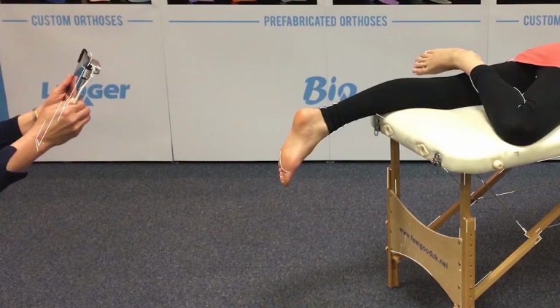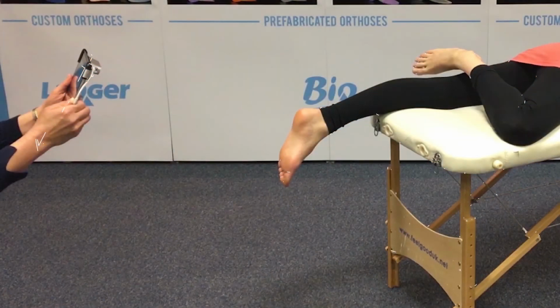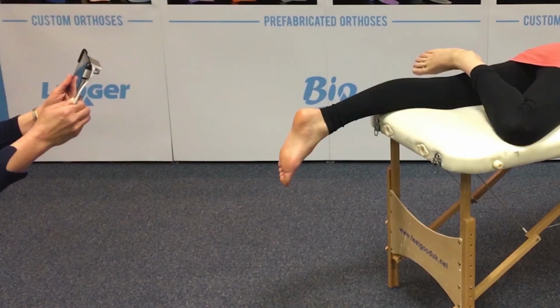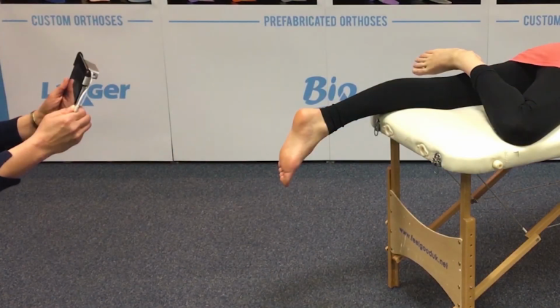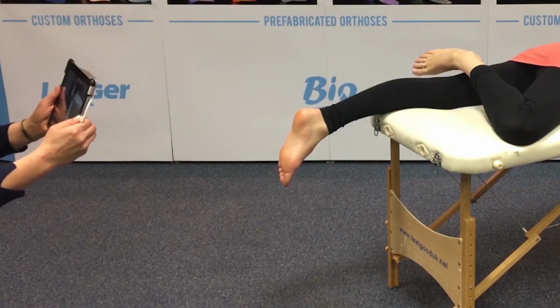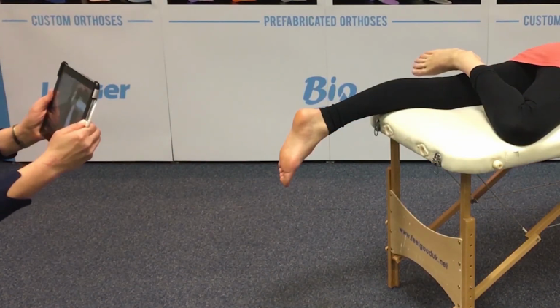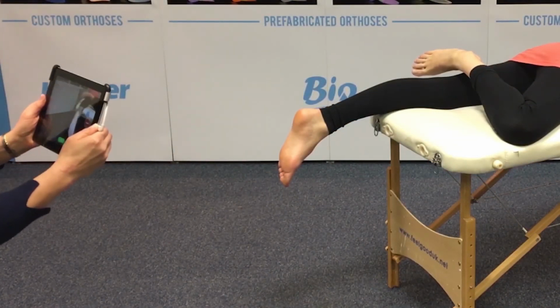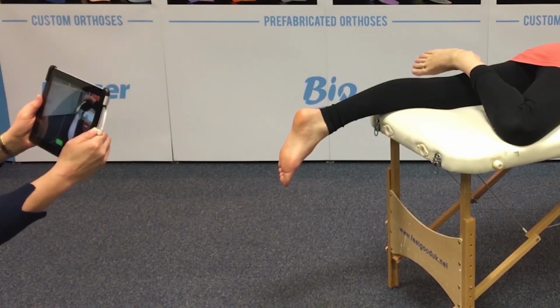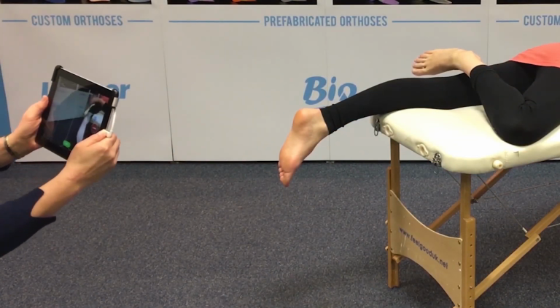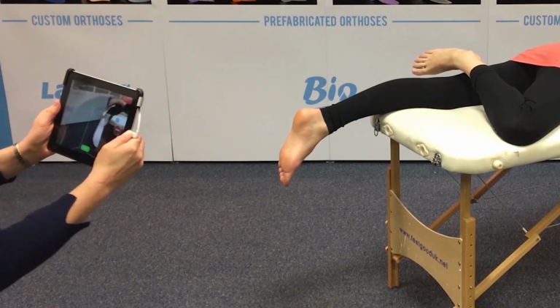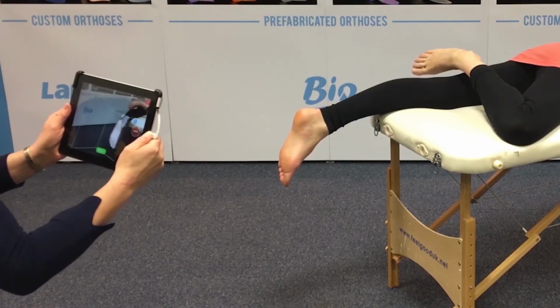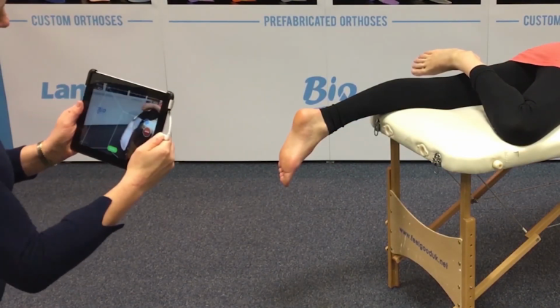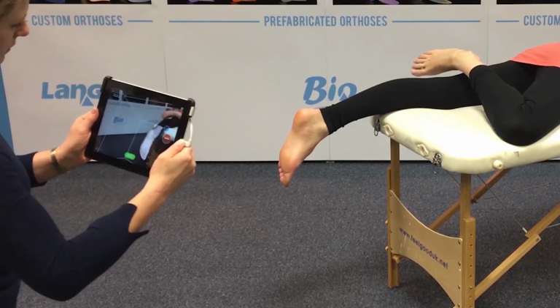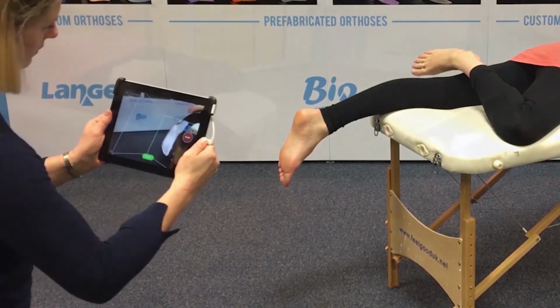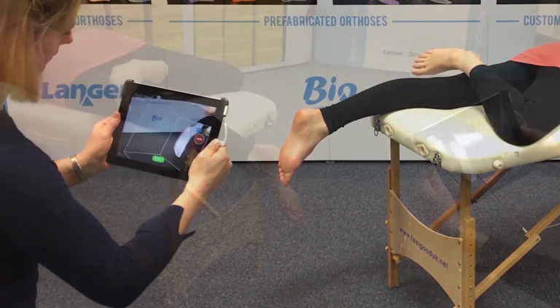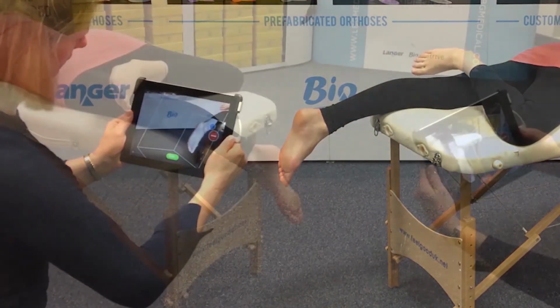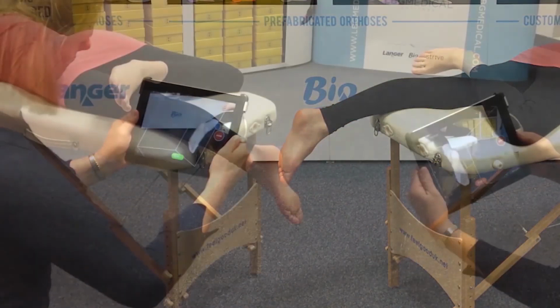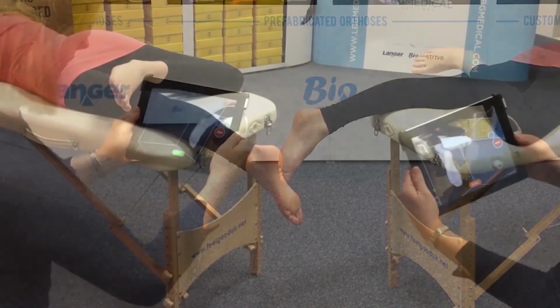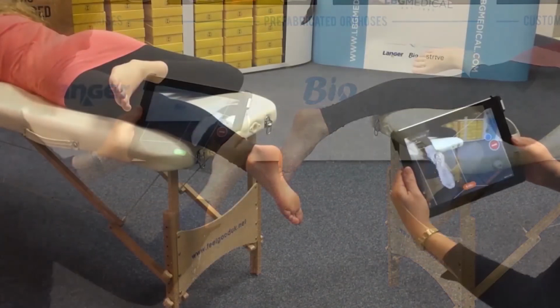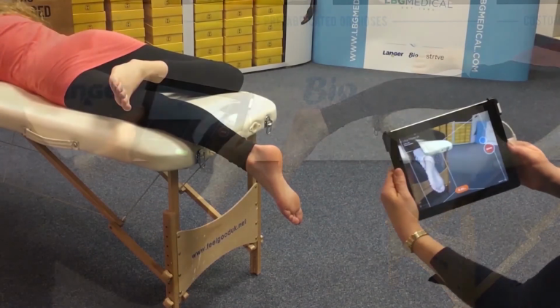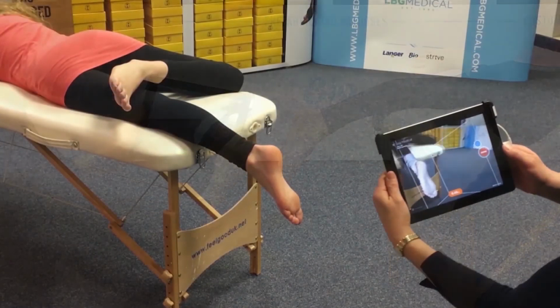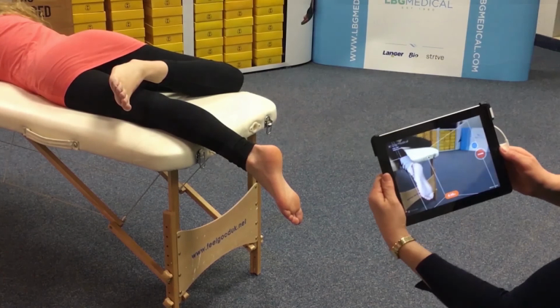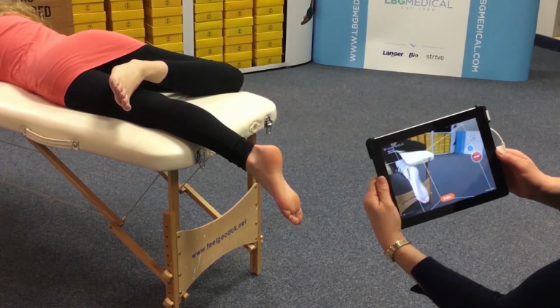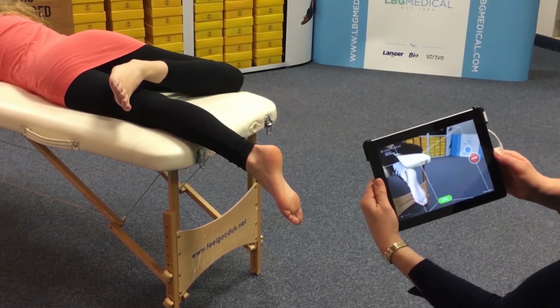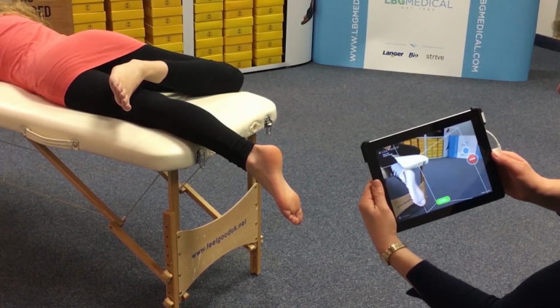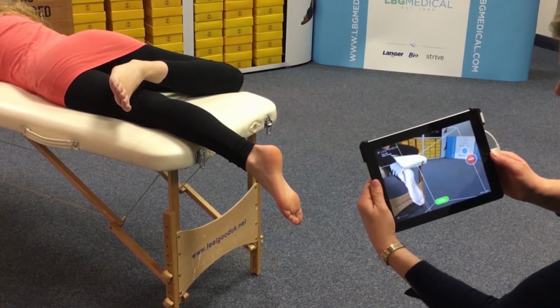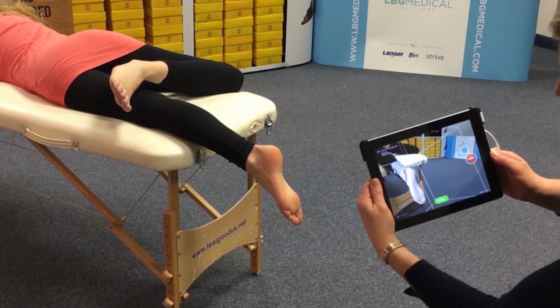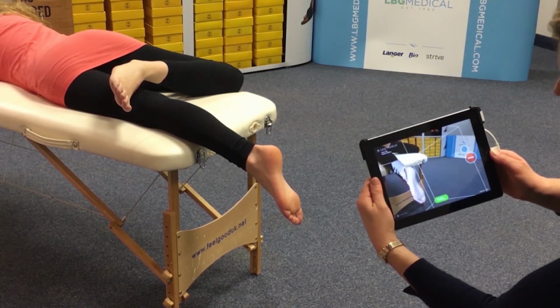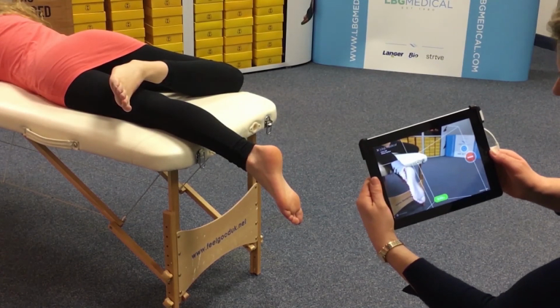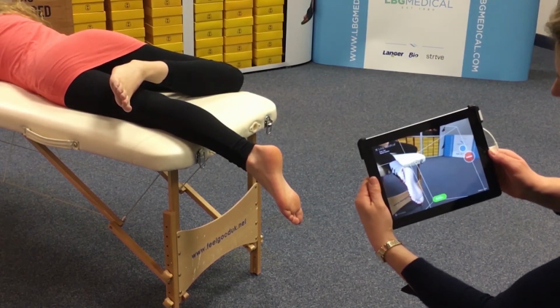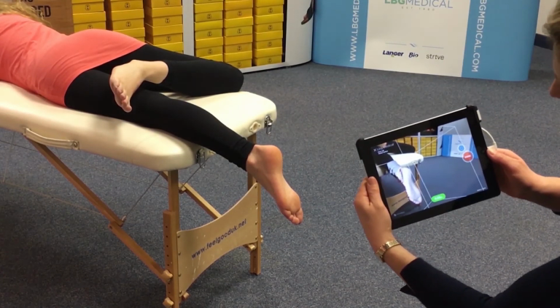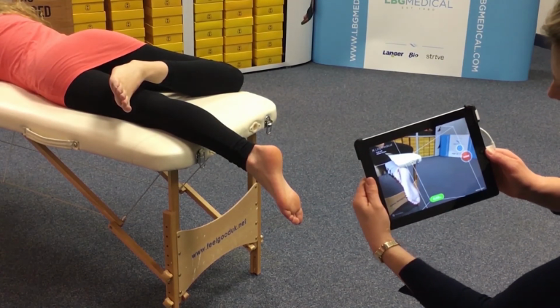Move your iPad laterally and immediately, making sure you capture the heel through to the toes and the bases of the medial and lateral malleoli.